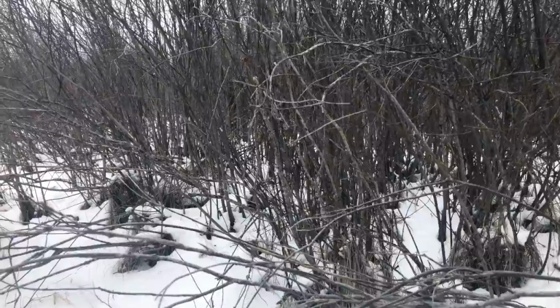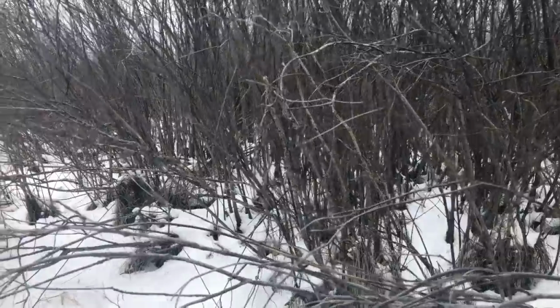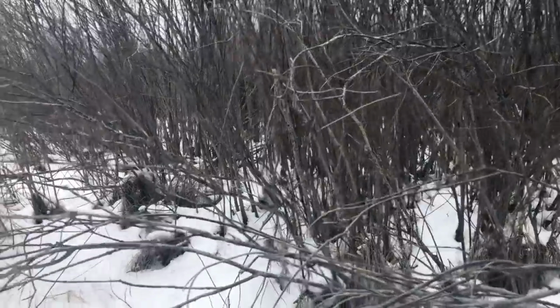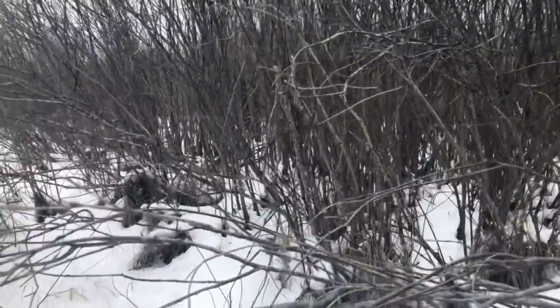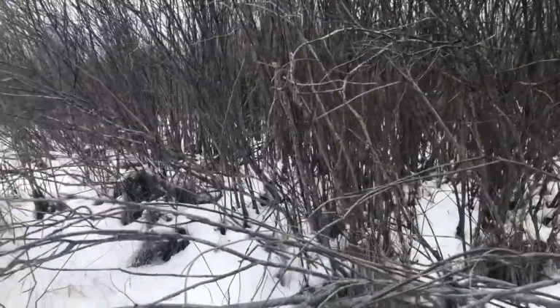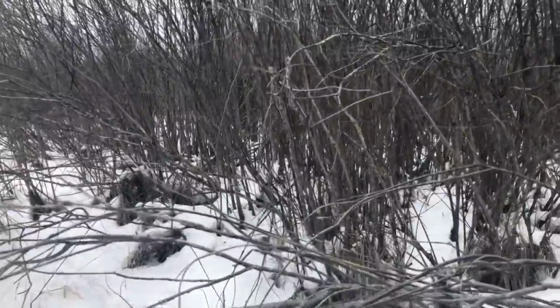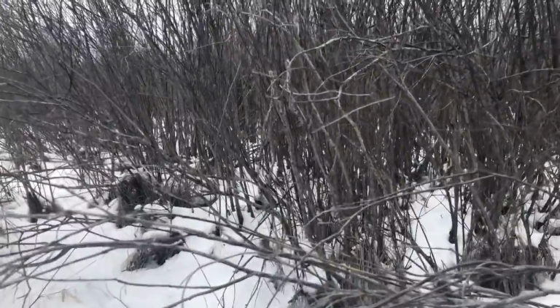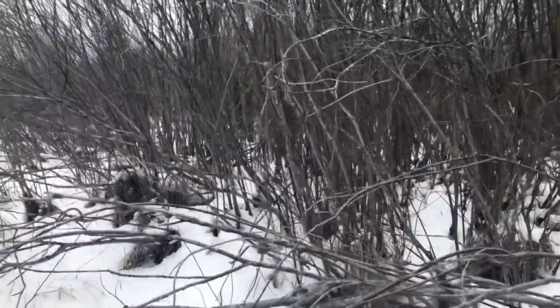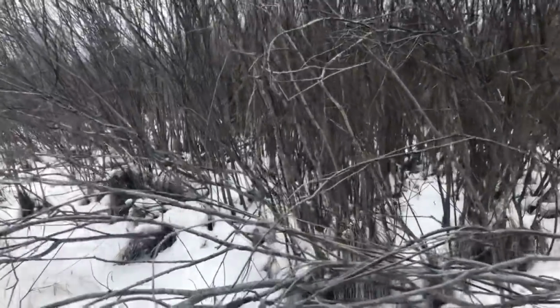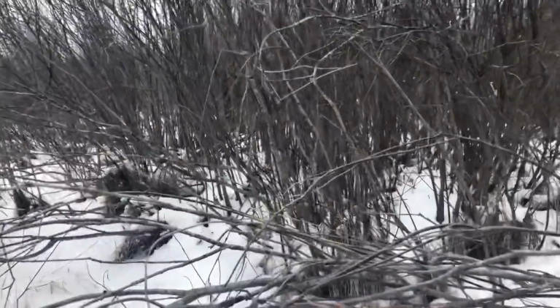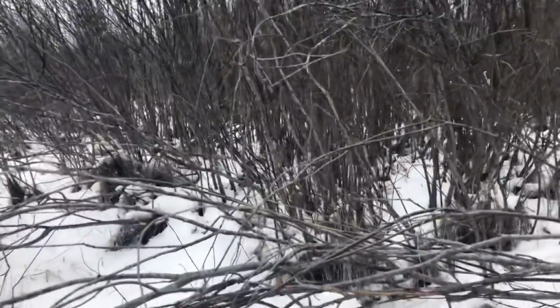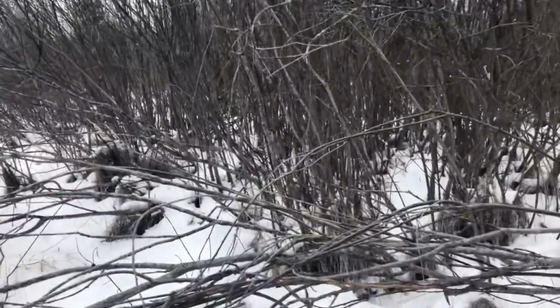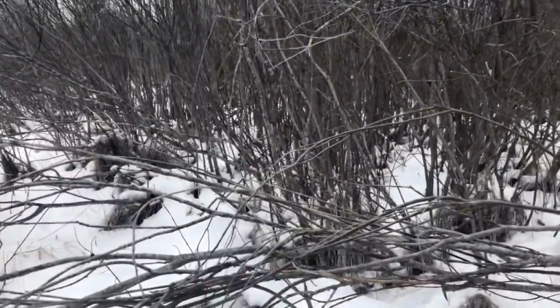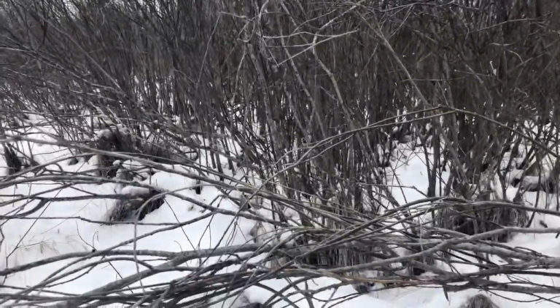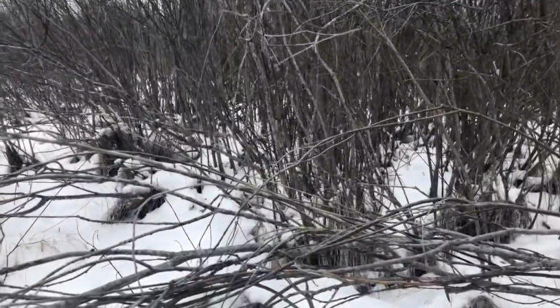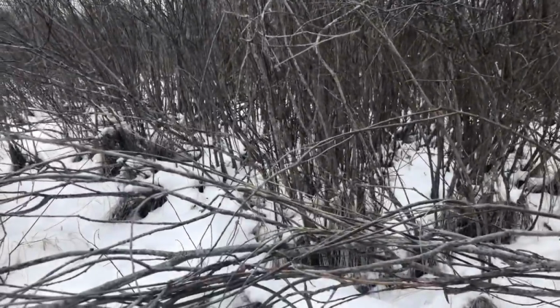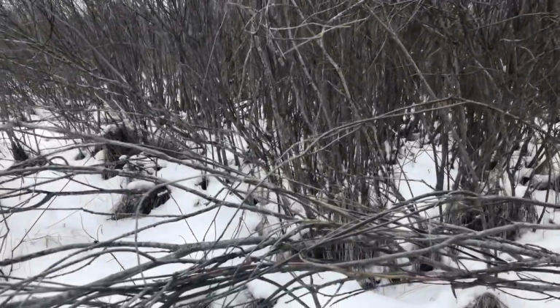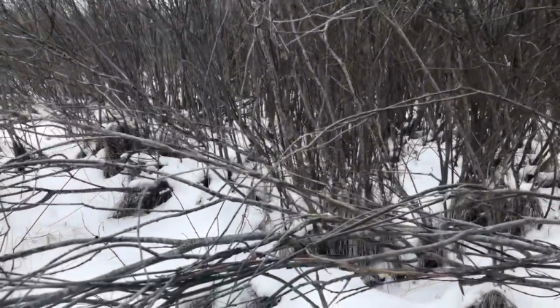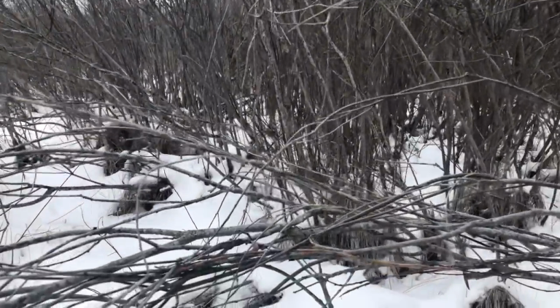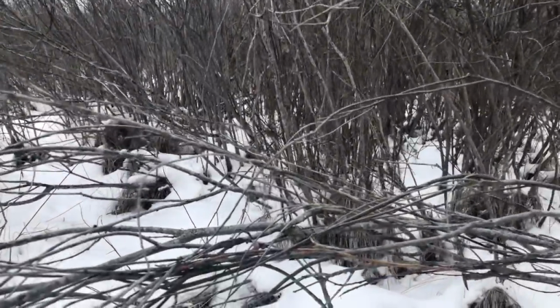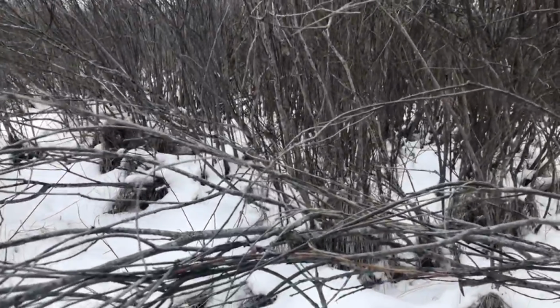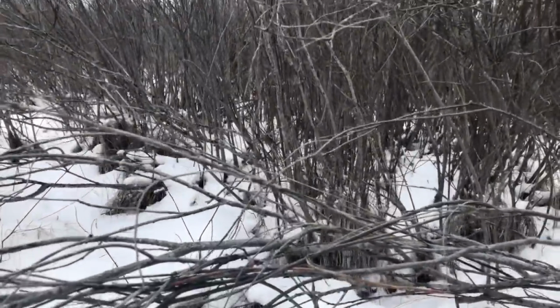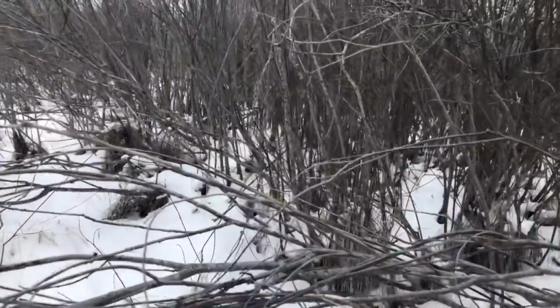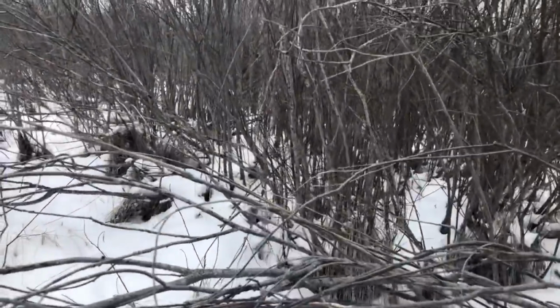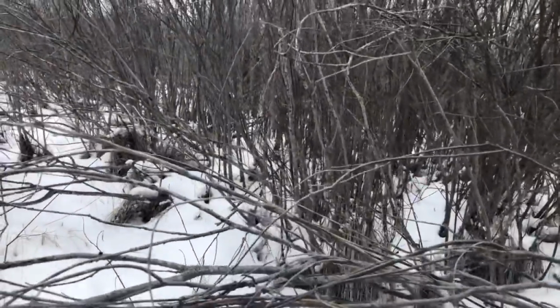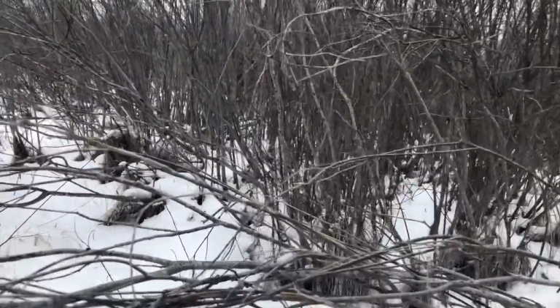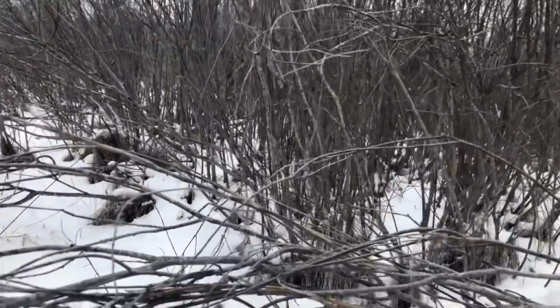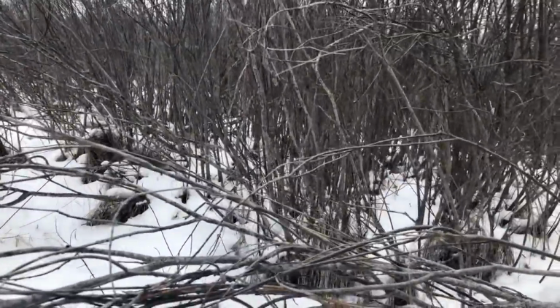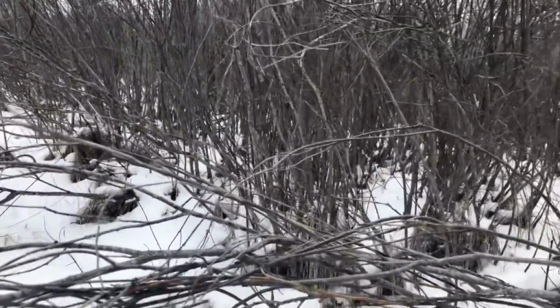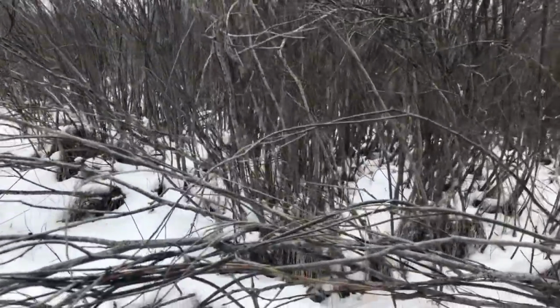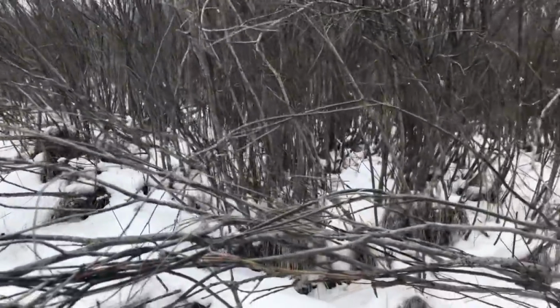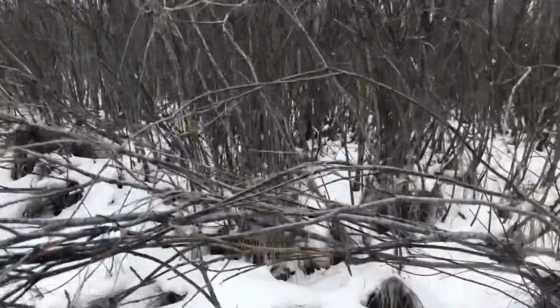Don't look at this part if you're squeamish. I'm gonna show a skinned rabbit.